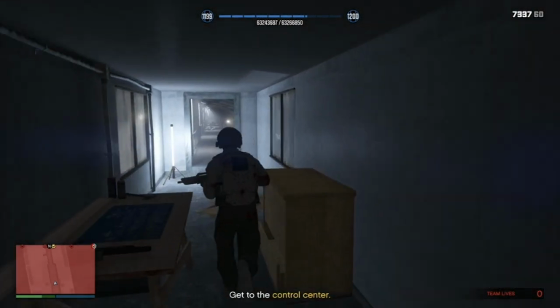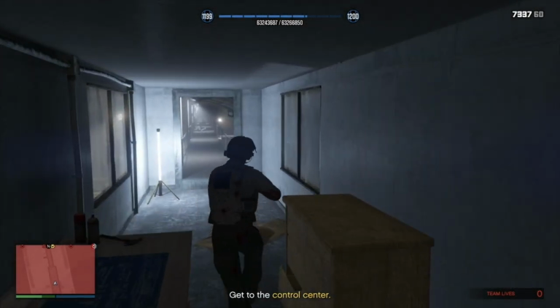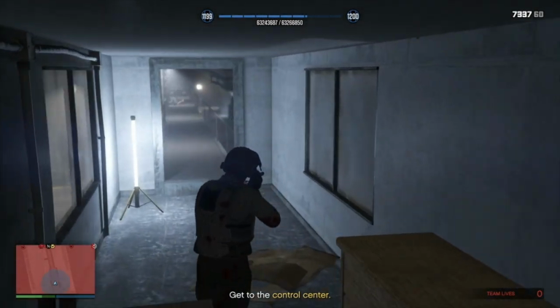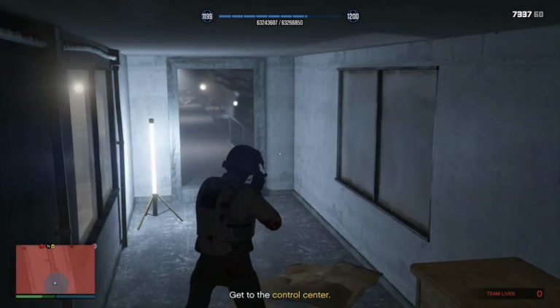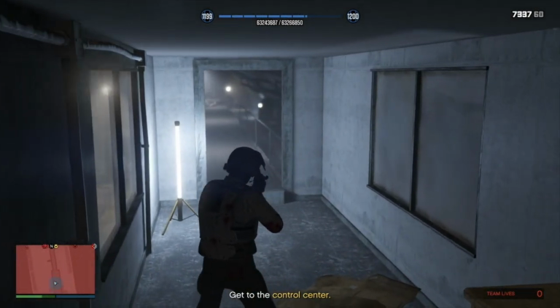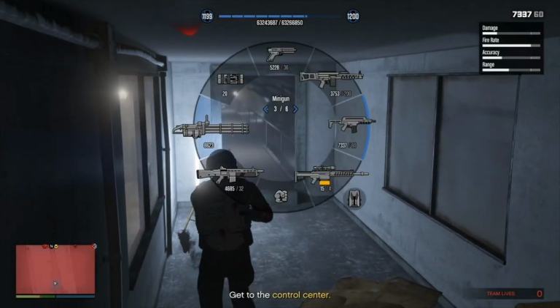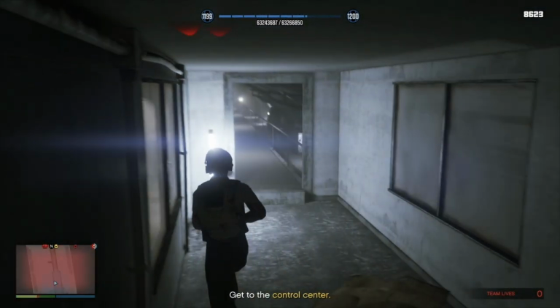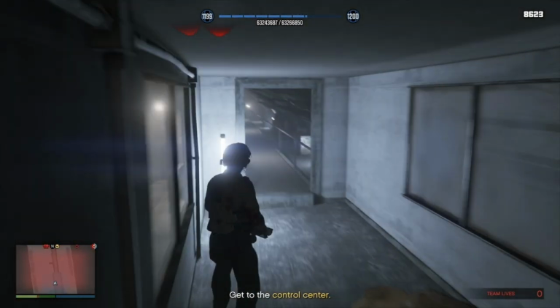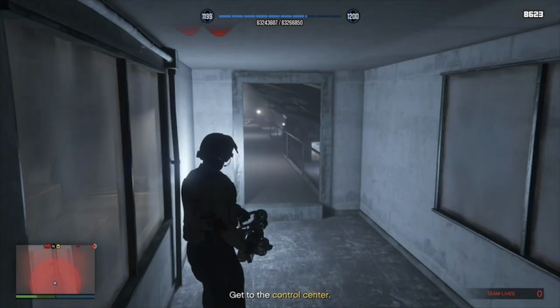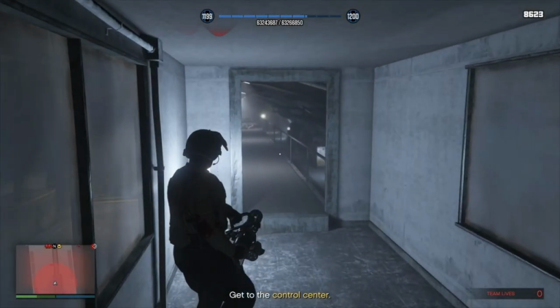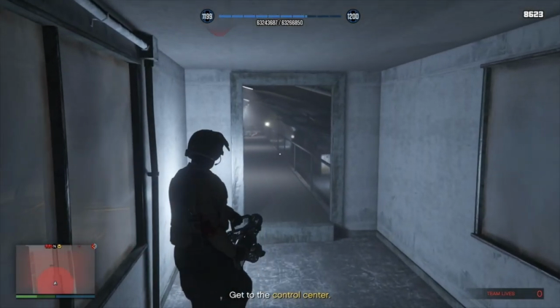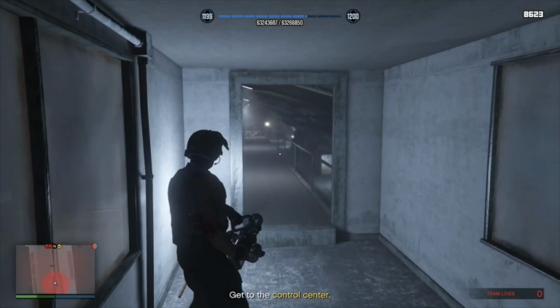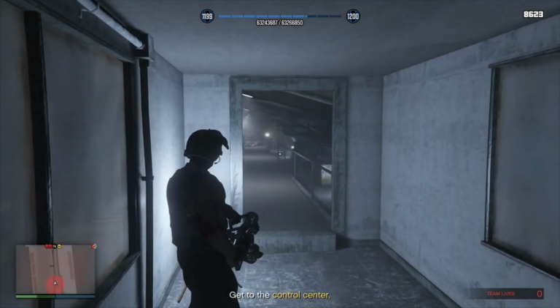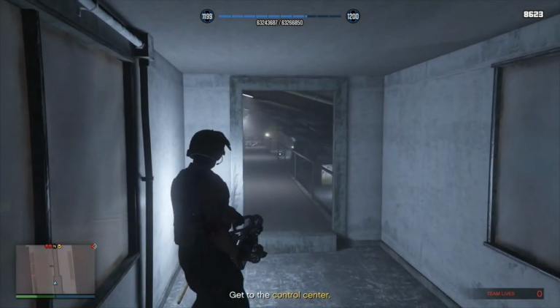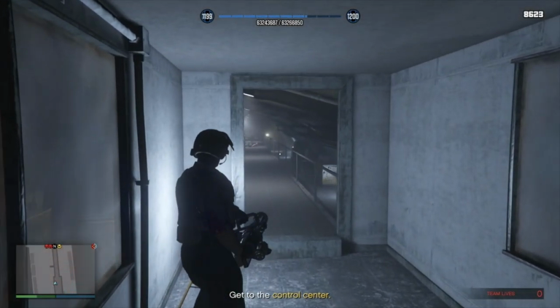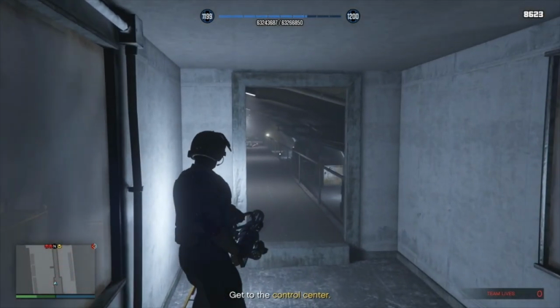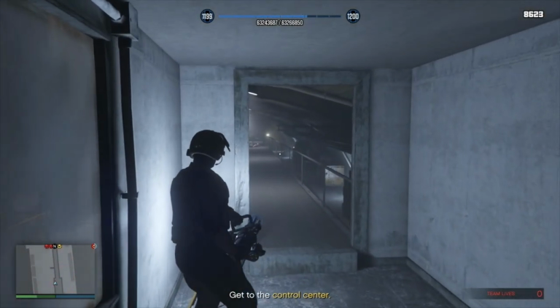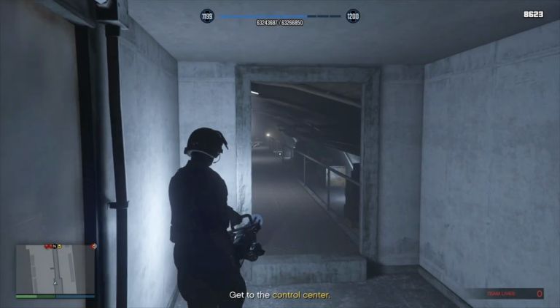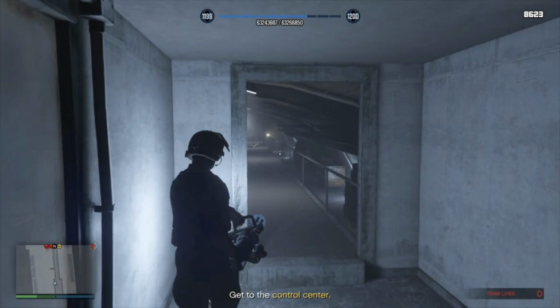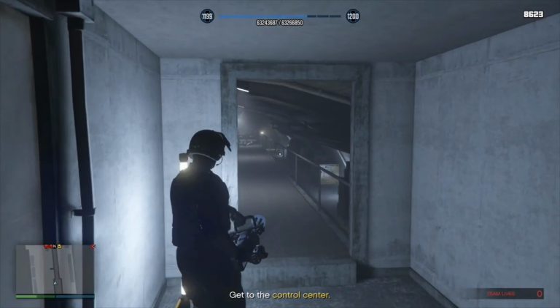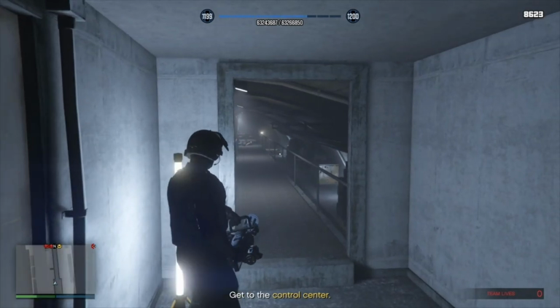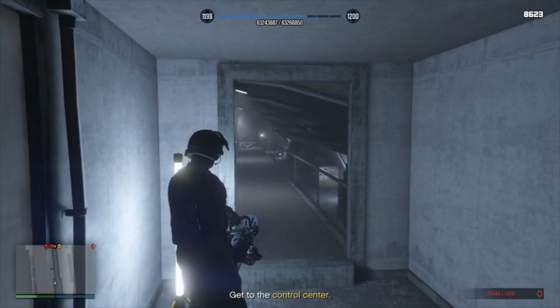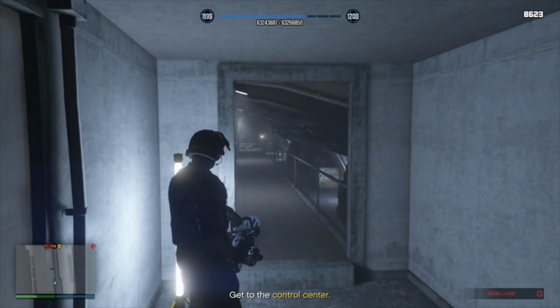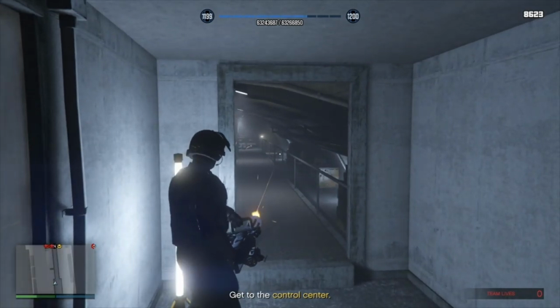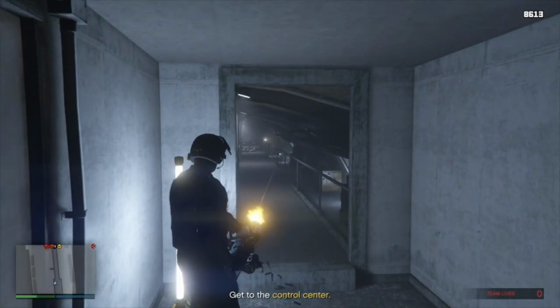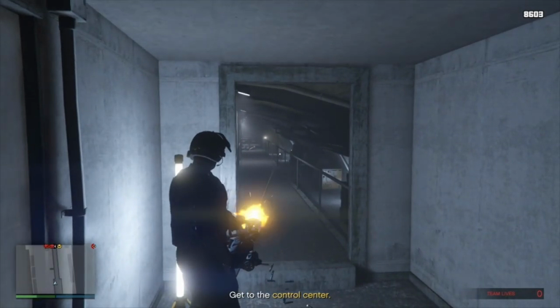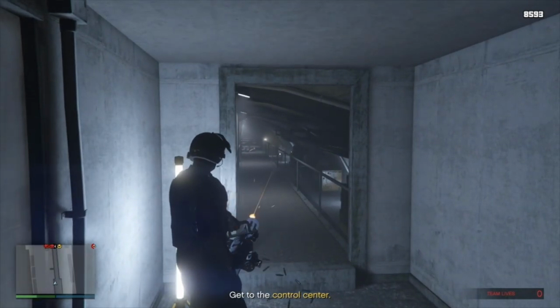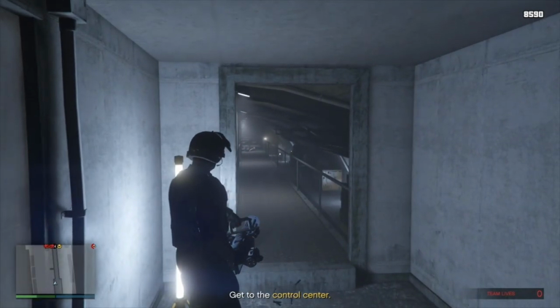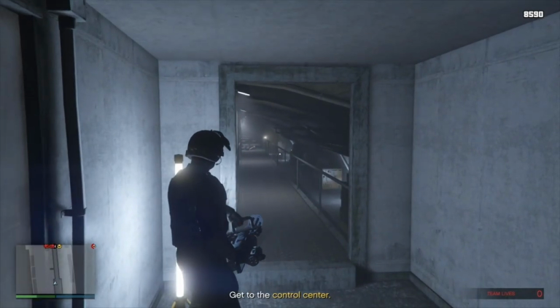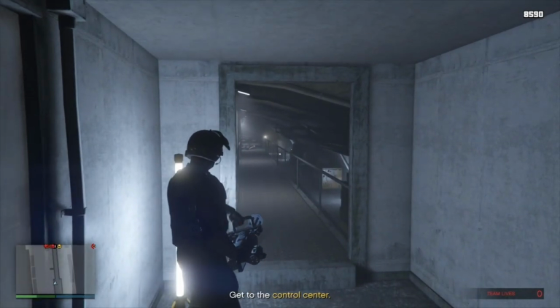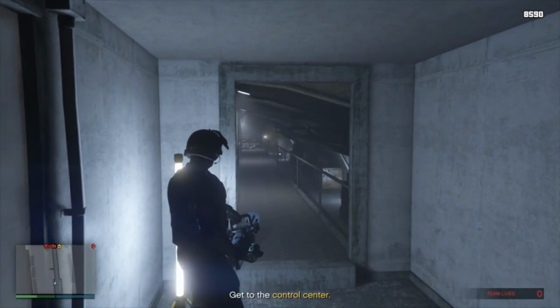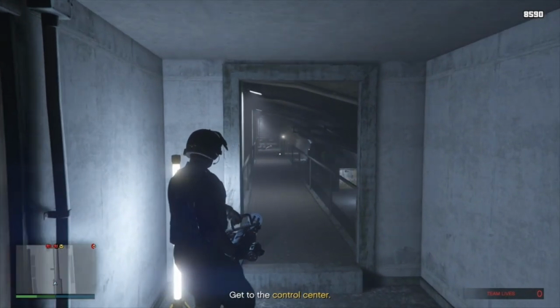From this vantage point, you're safe from the Juggernaut's attacks, so minigun them both before headshotting a soldier hiding down to the left.